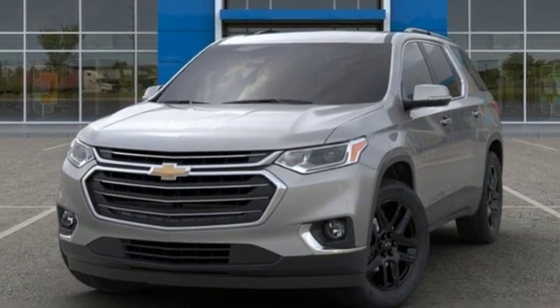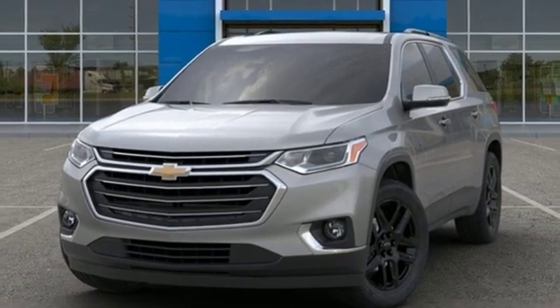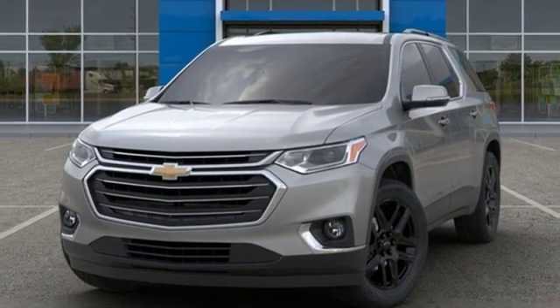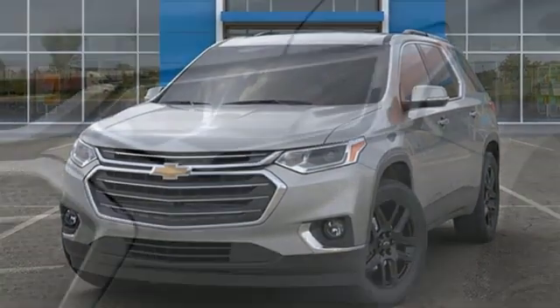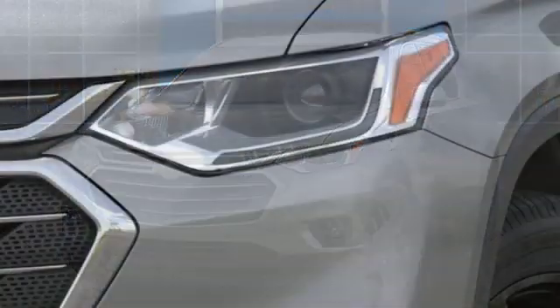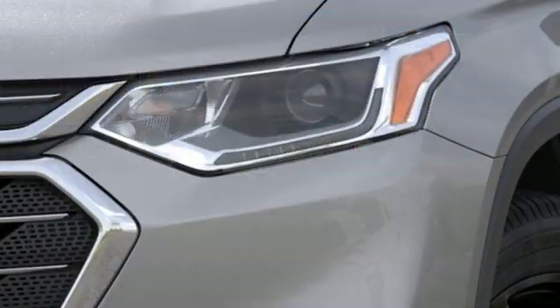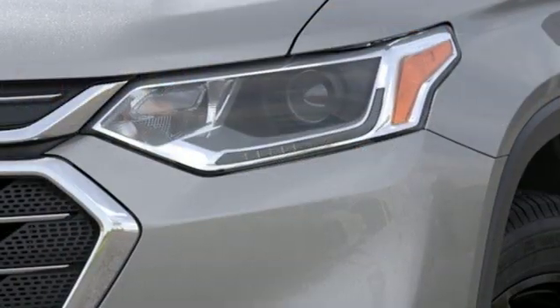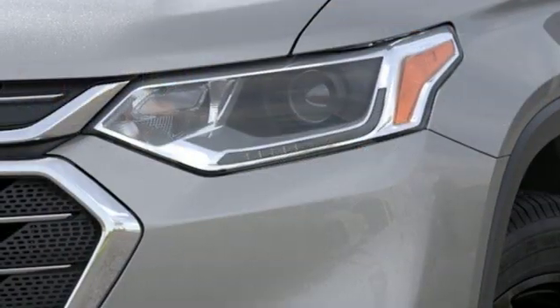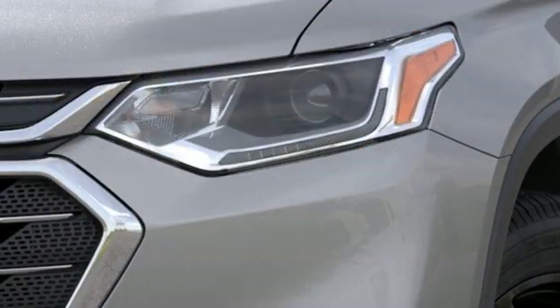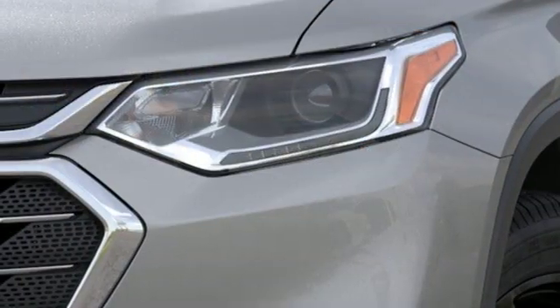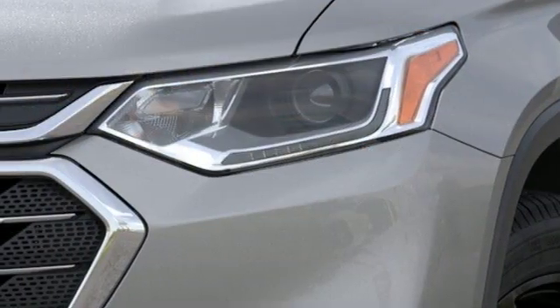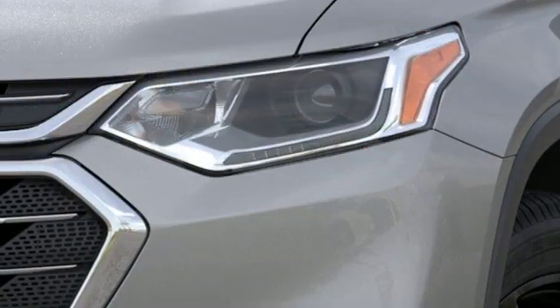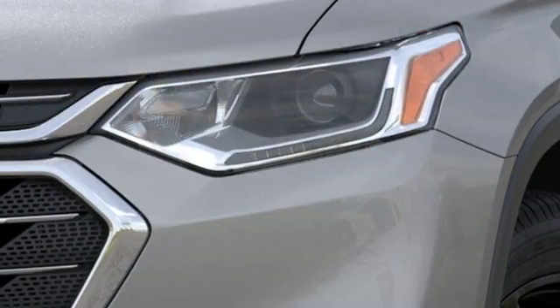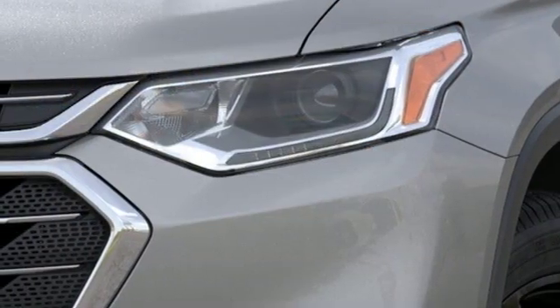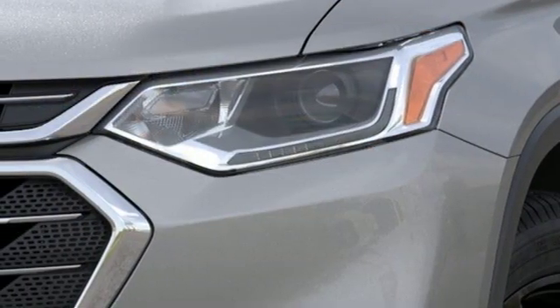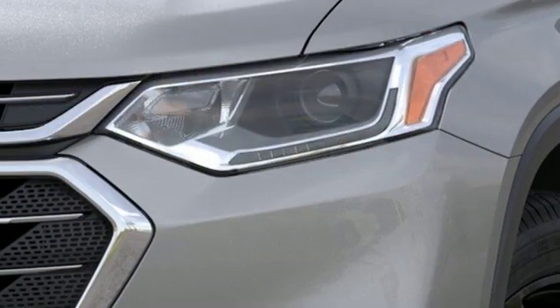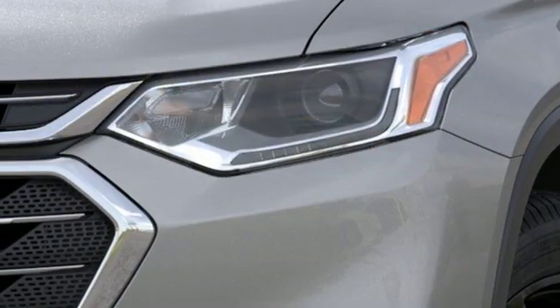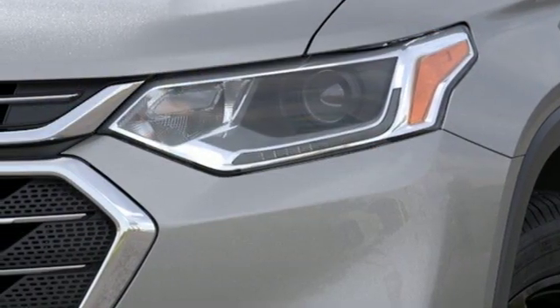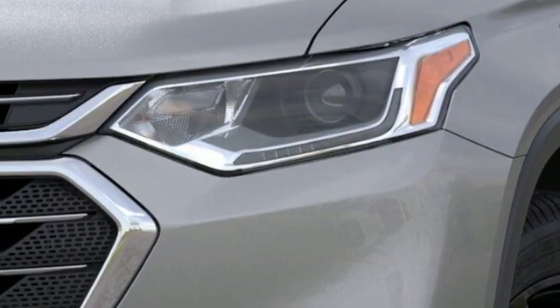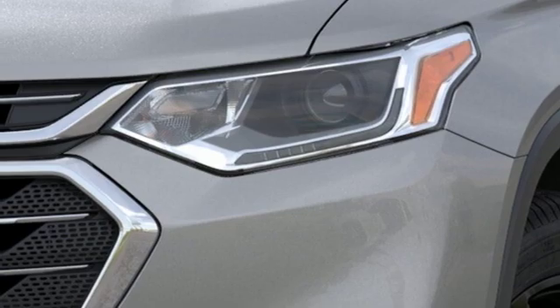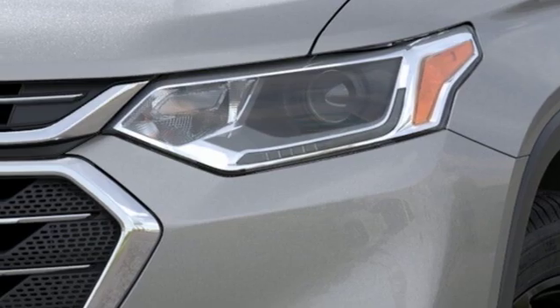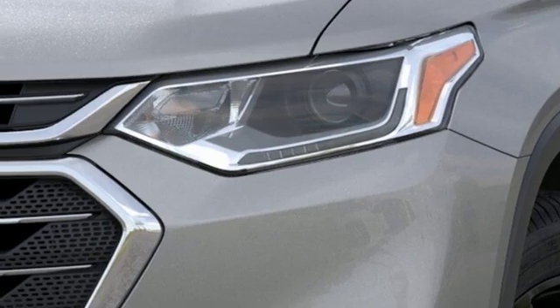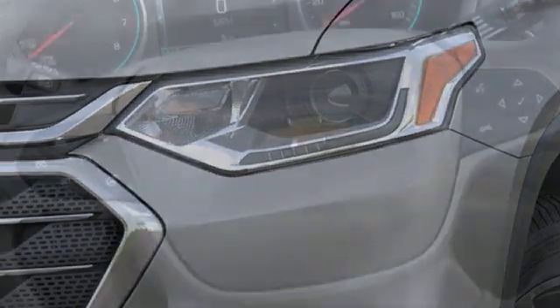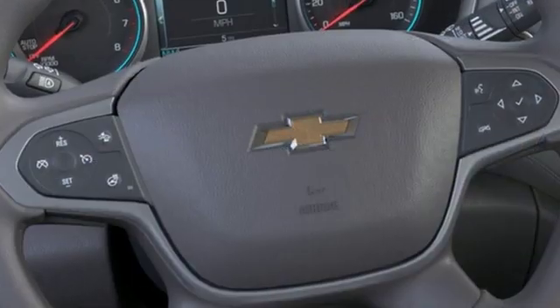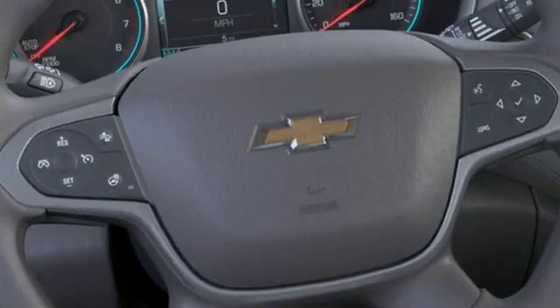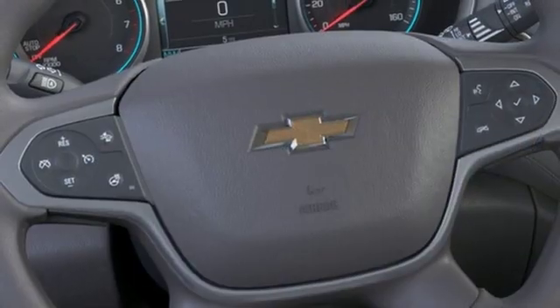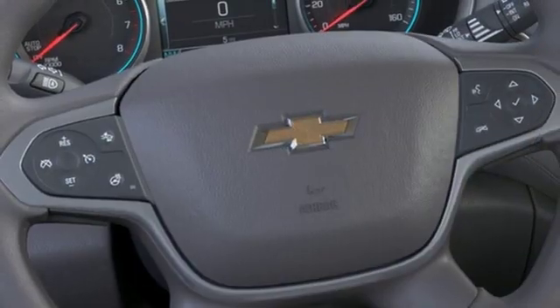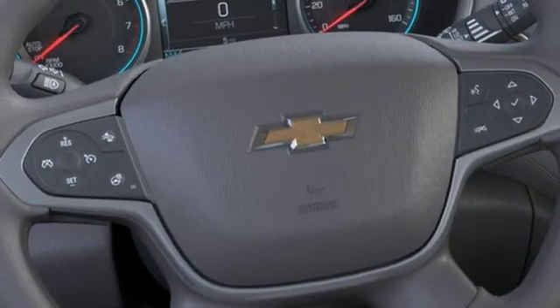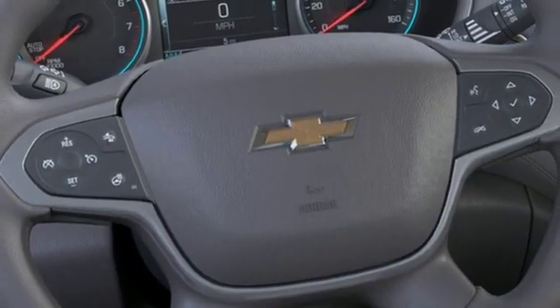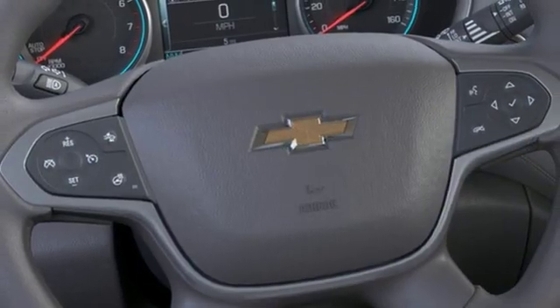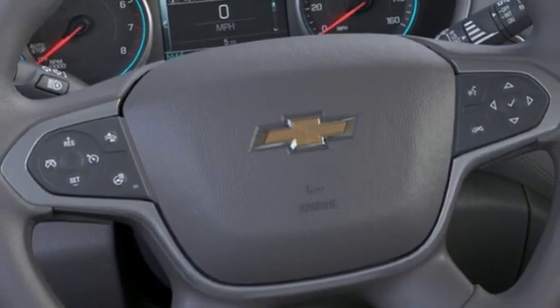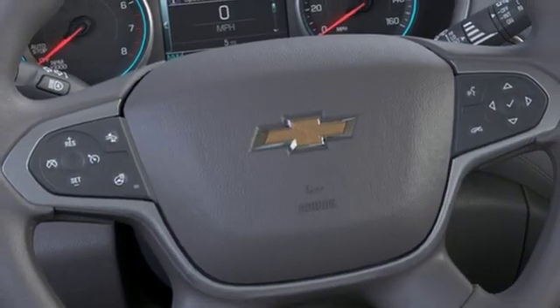External memory control, active grill shutters, Wi-Fi hotspot, and V6 engine.